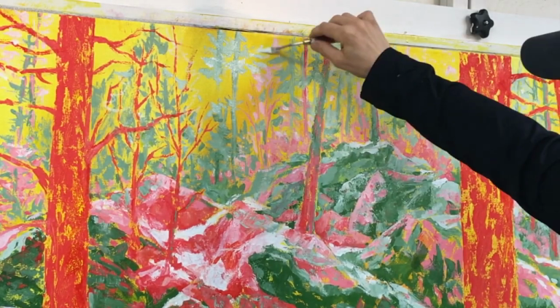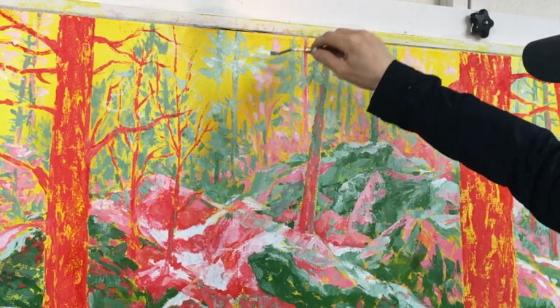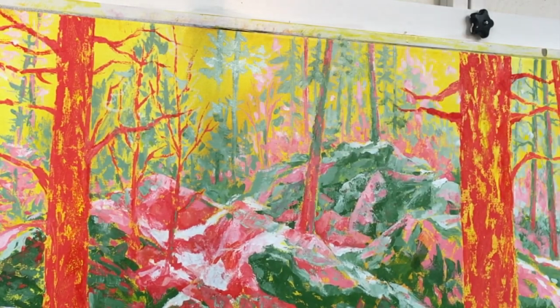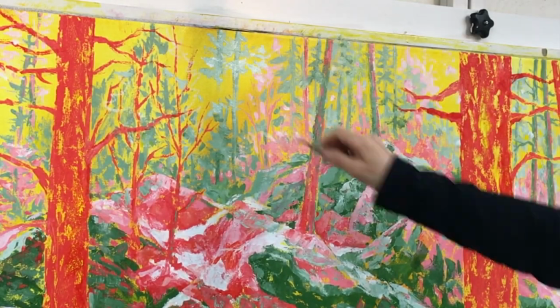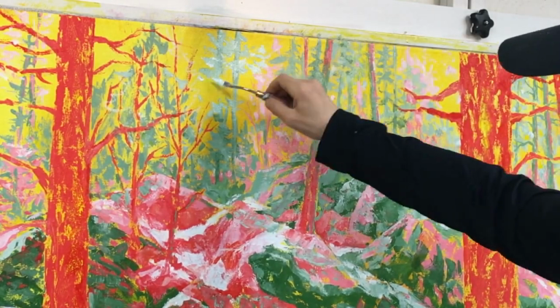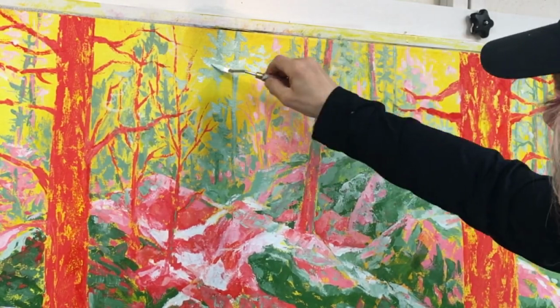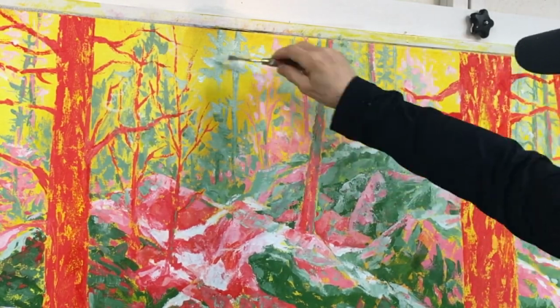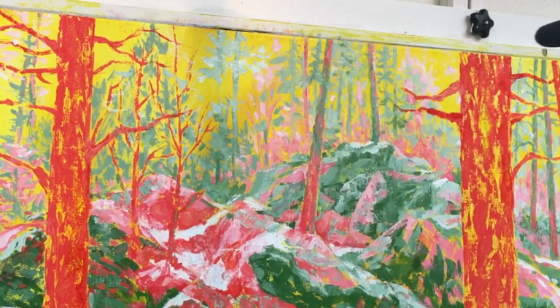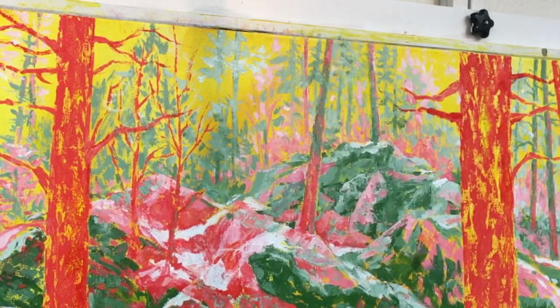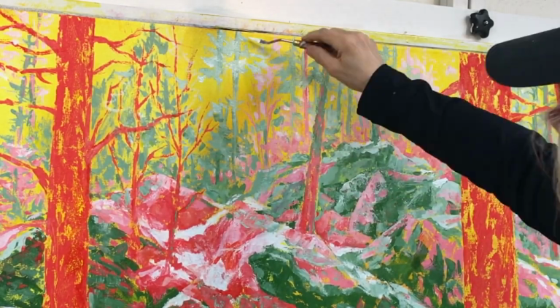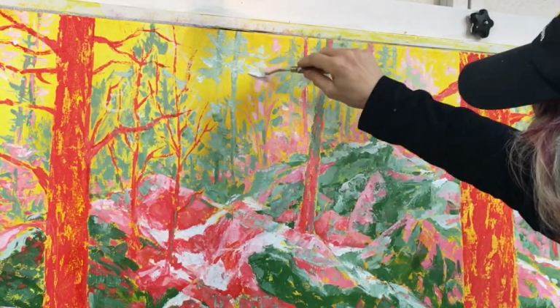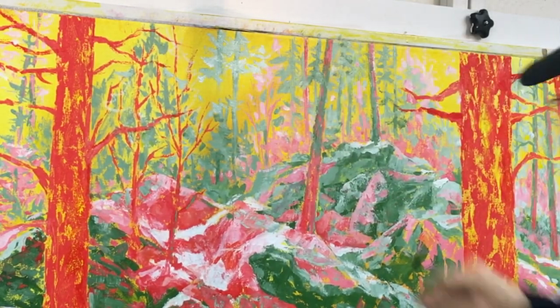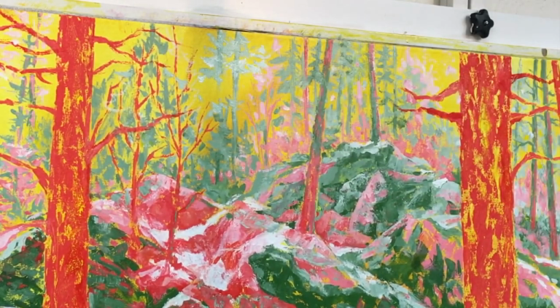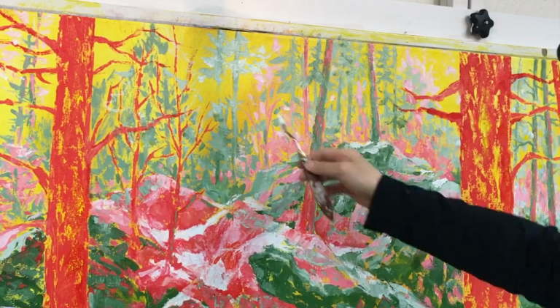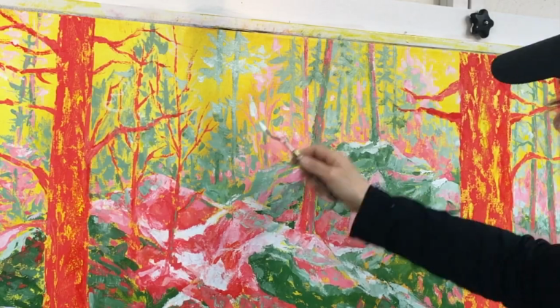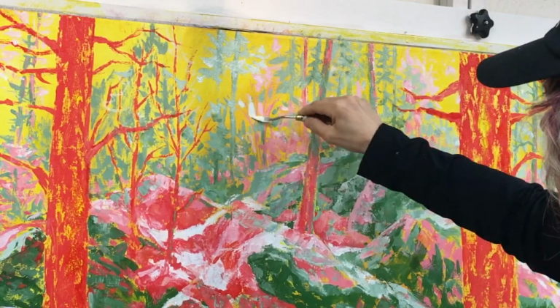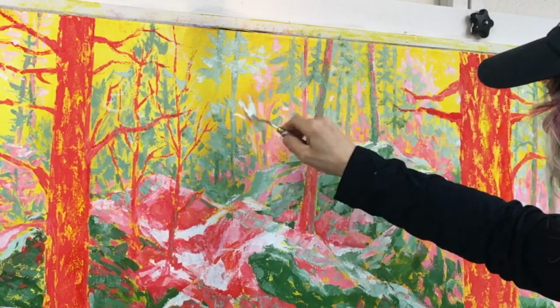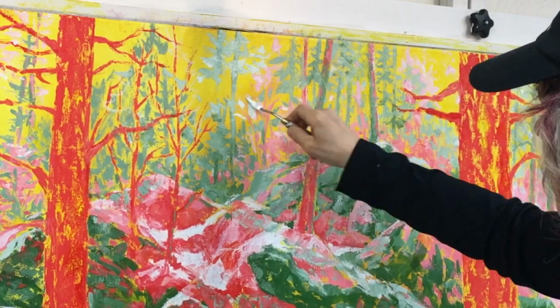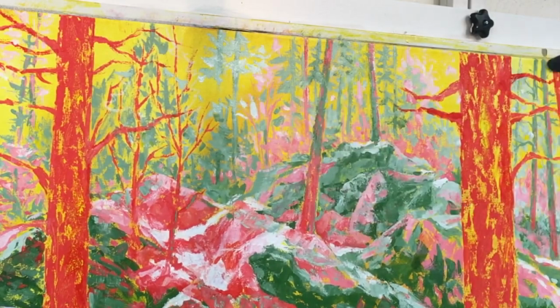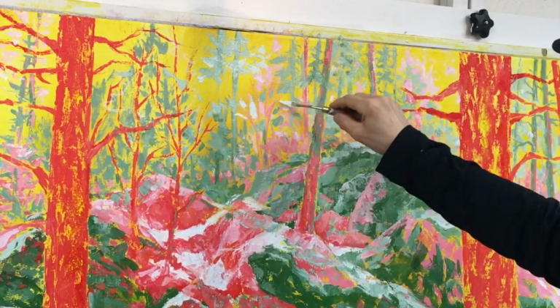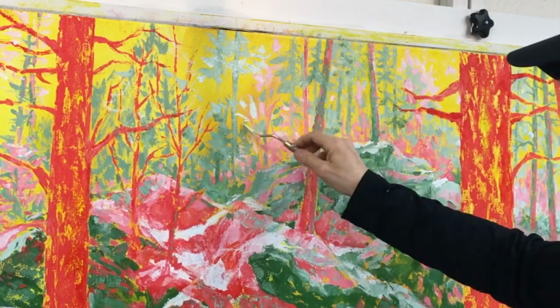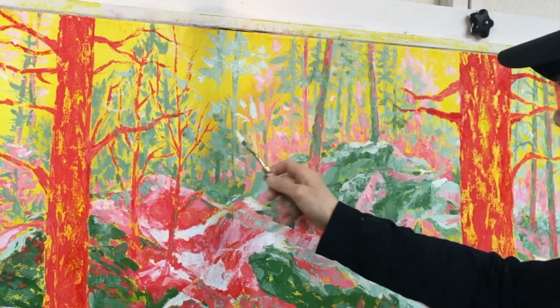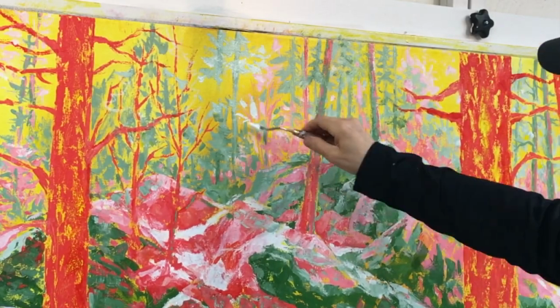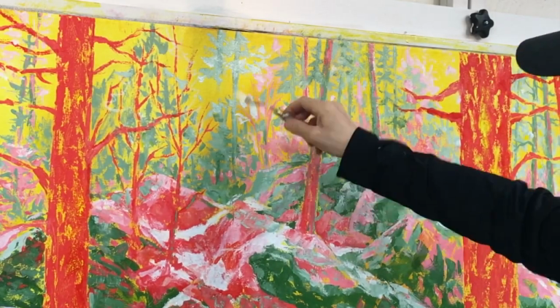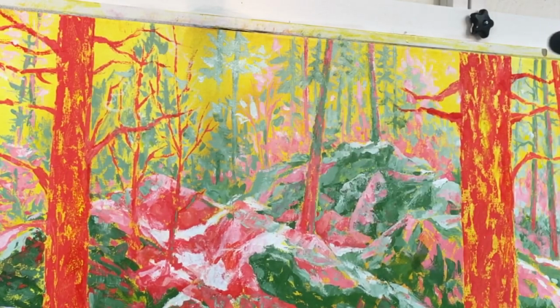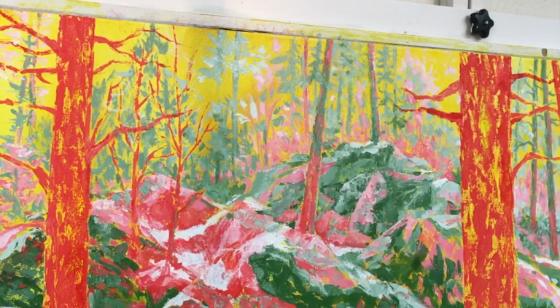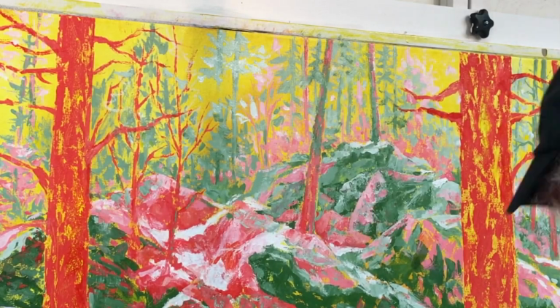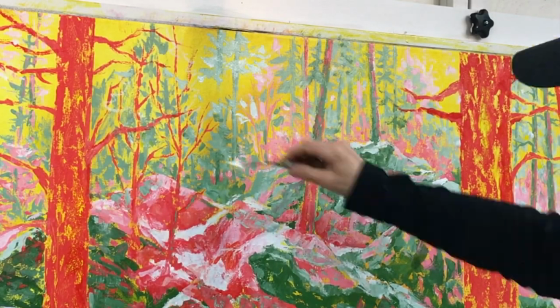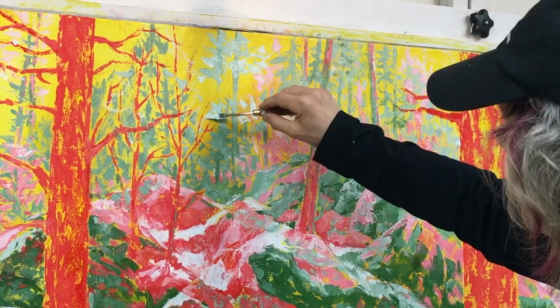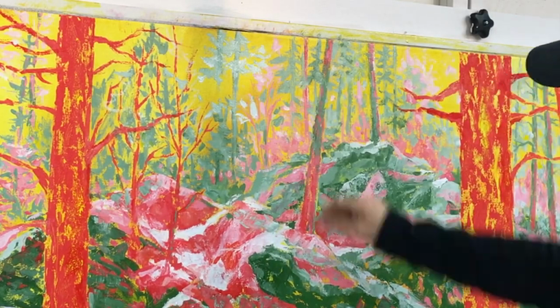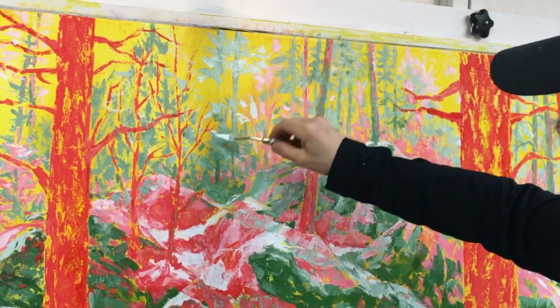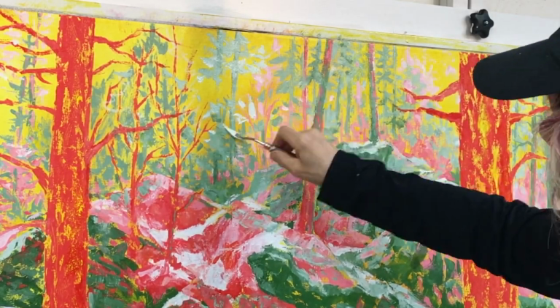Here I'm tinting more of the greens to make these trees look as though they're more lit by the distant light shining through them.